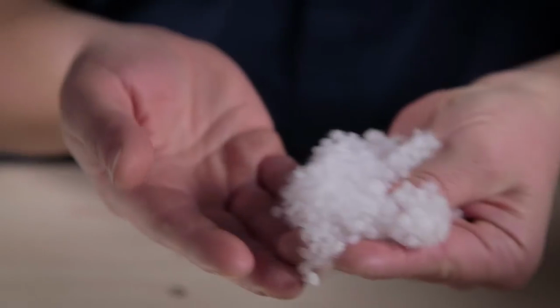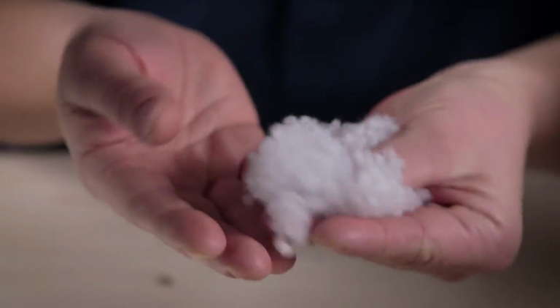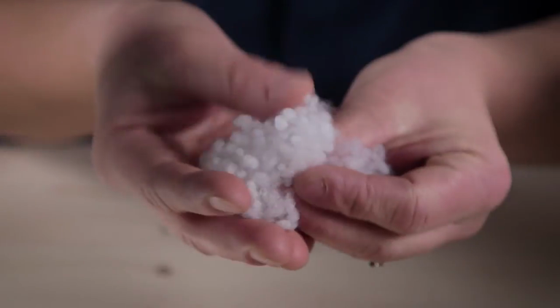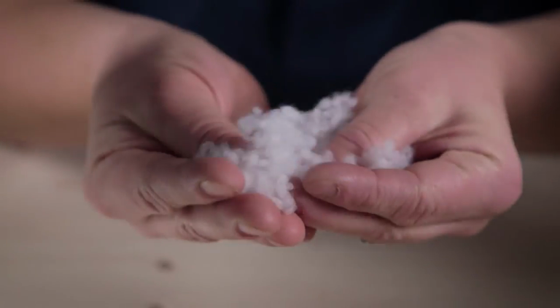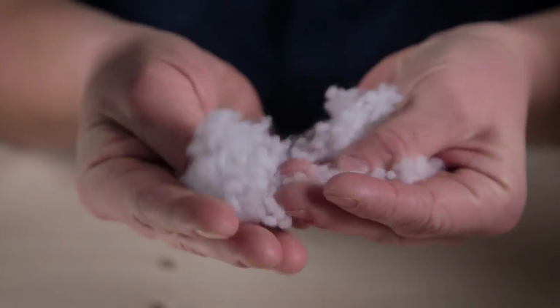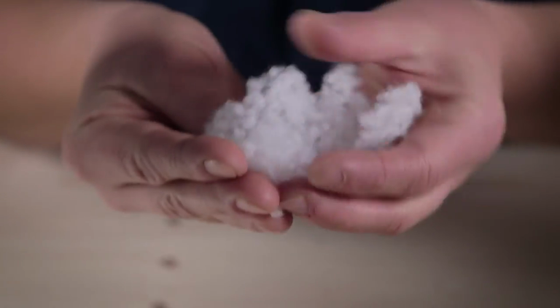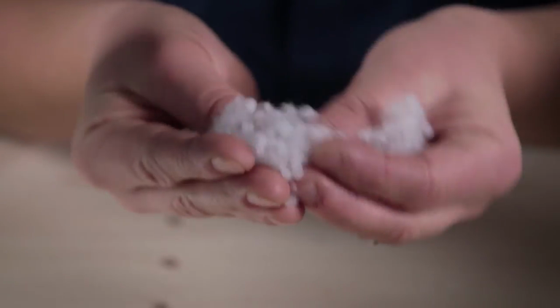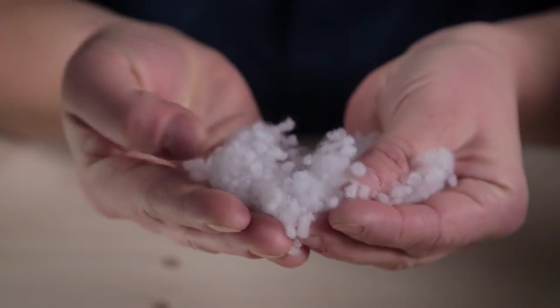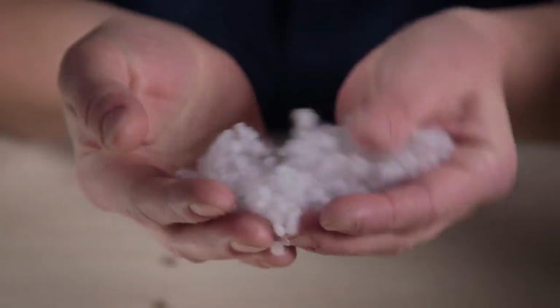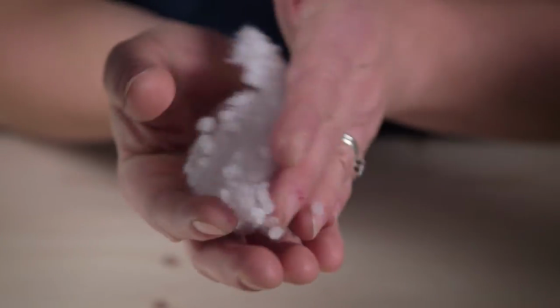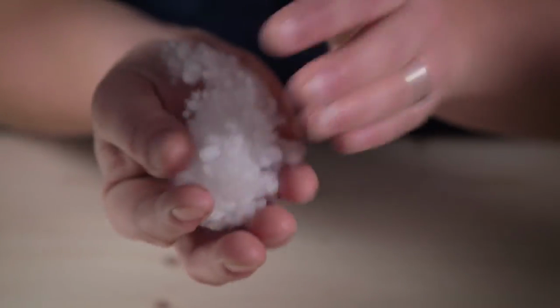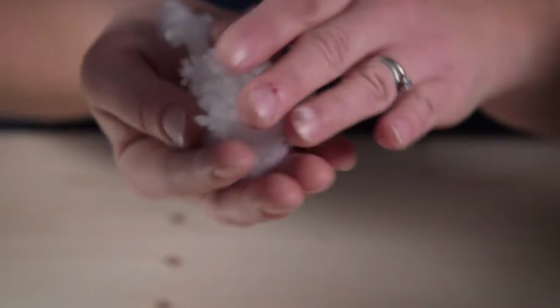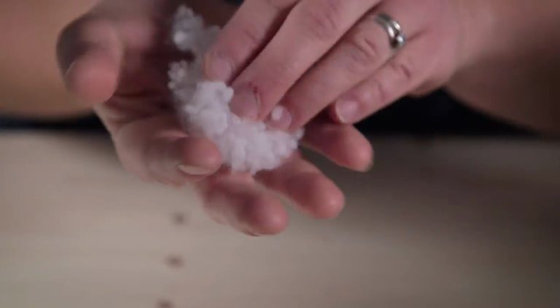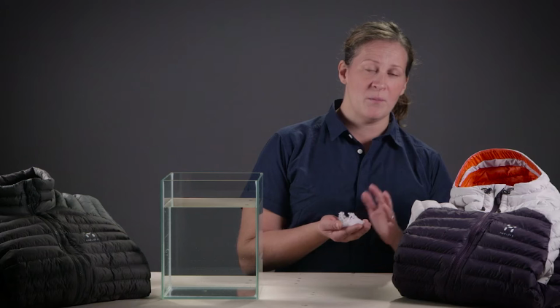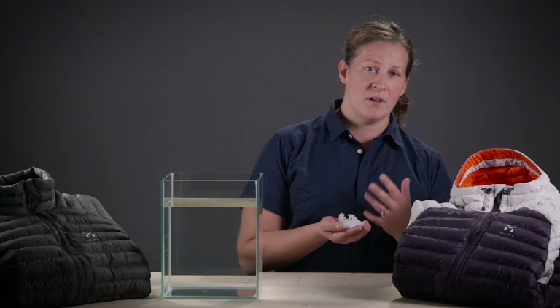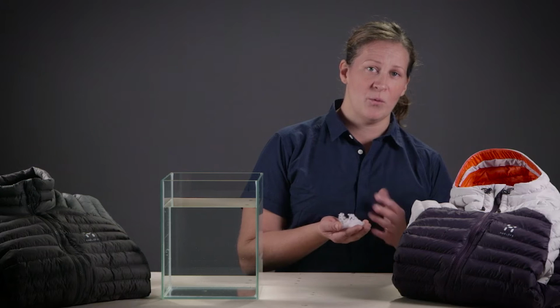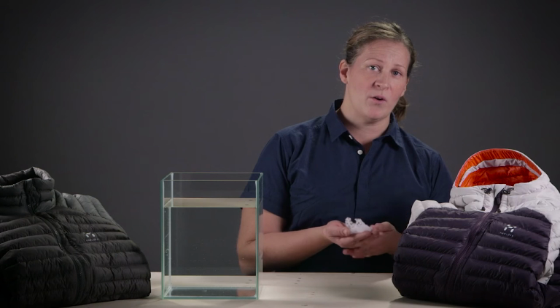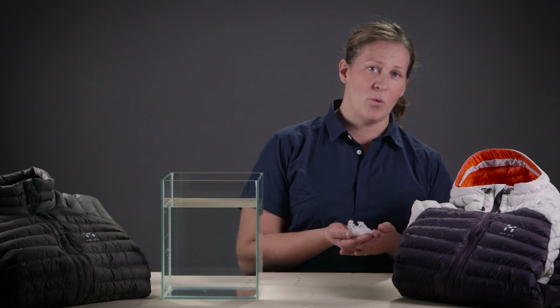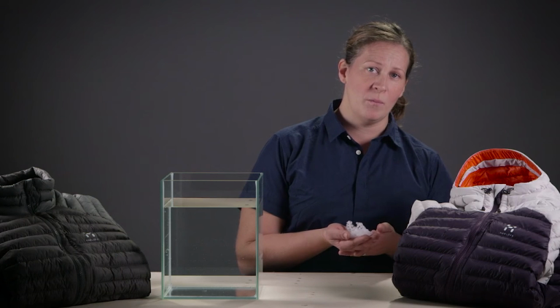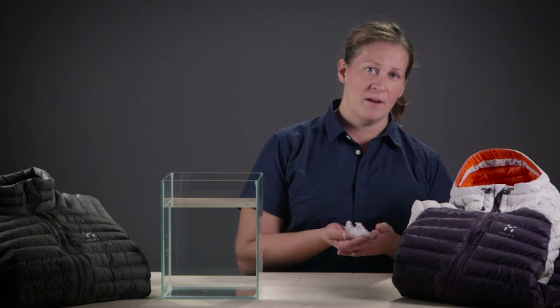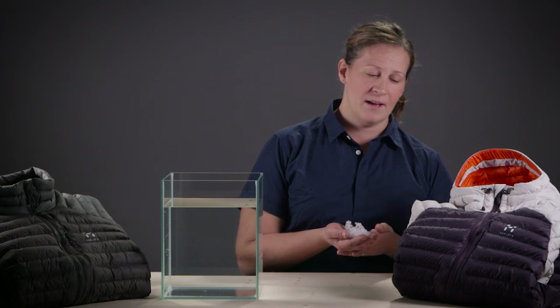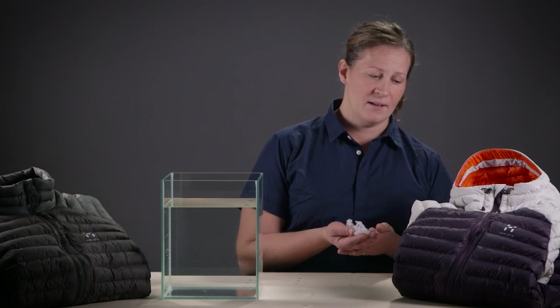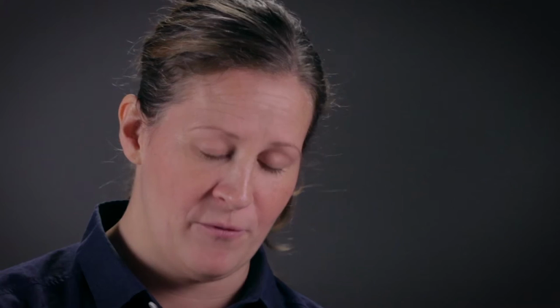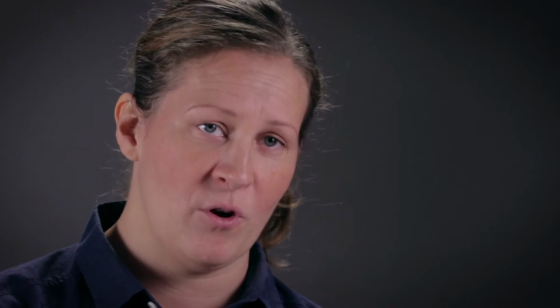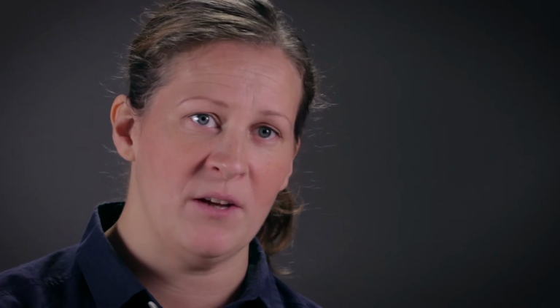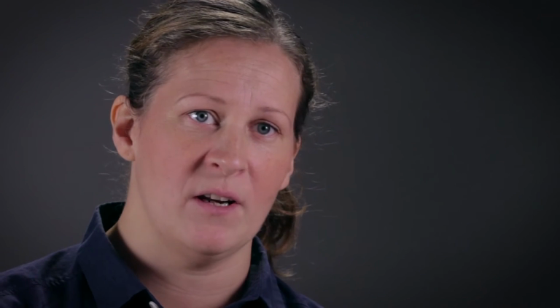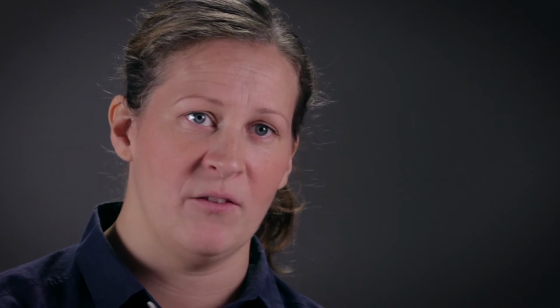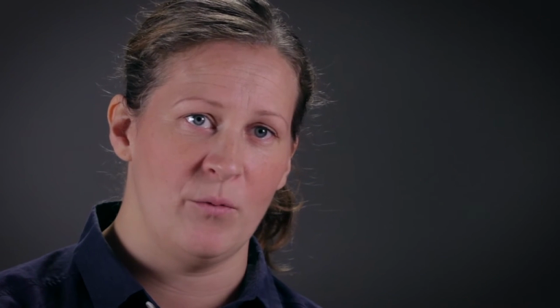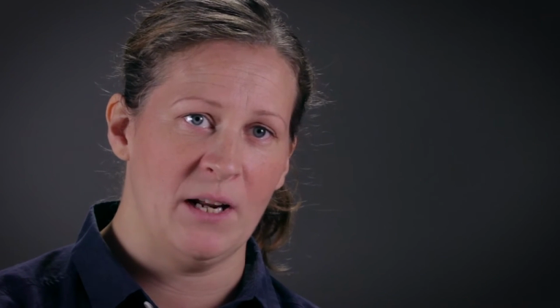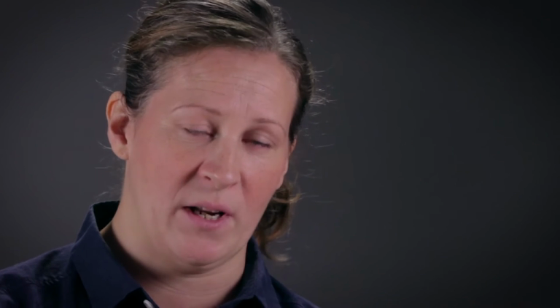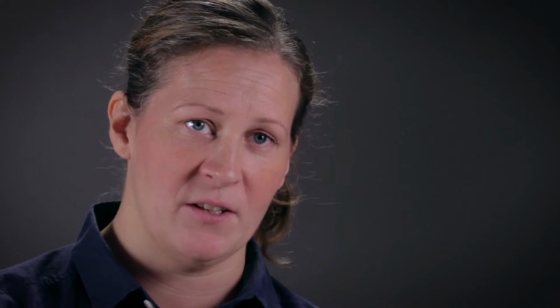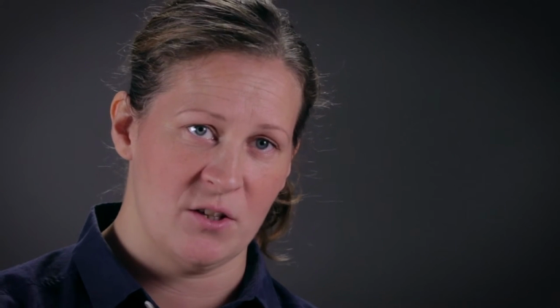This ability to trap a lot of warm air will keep the wearer warm and perform even in really wet conditions.